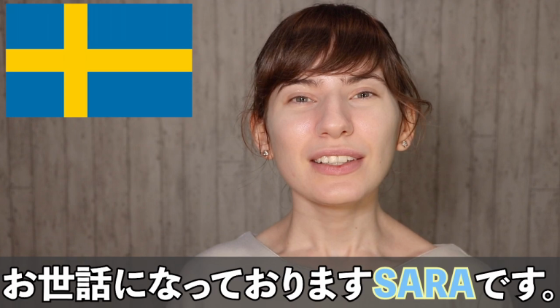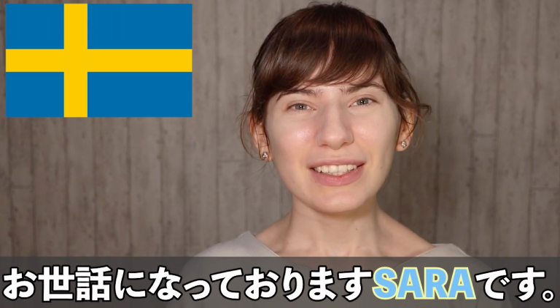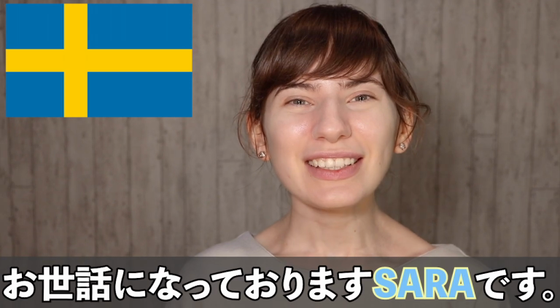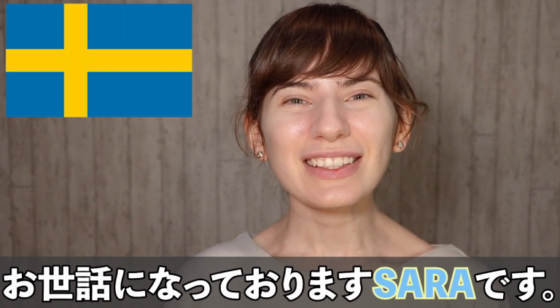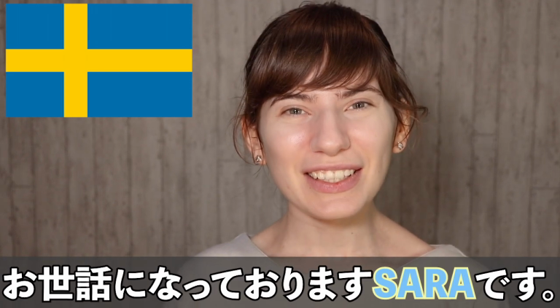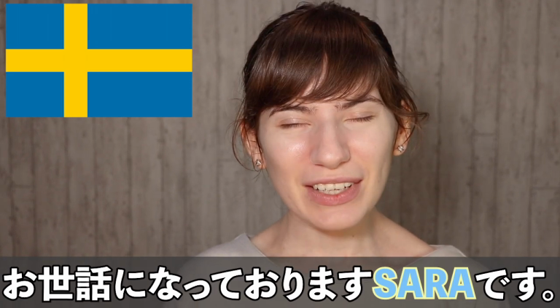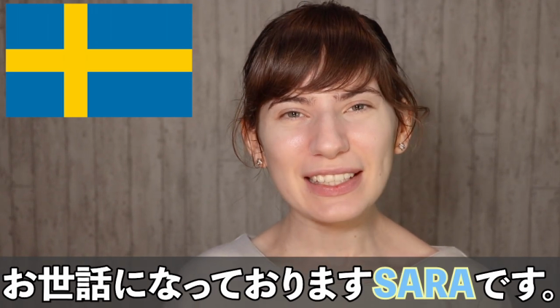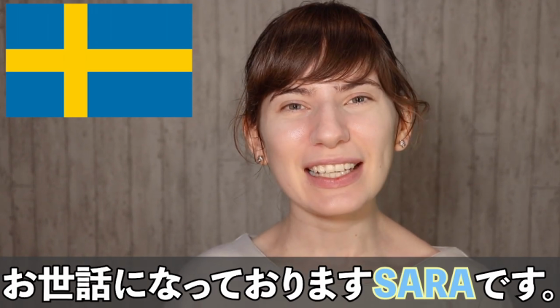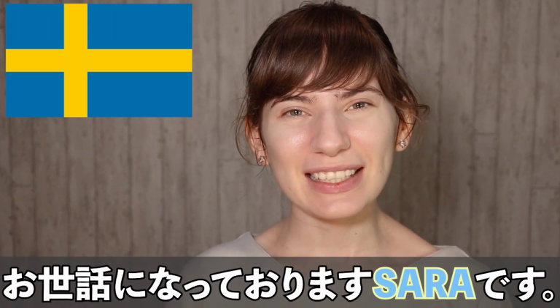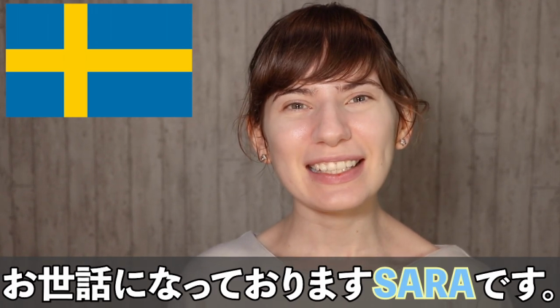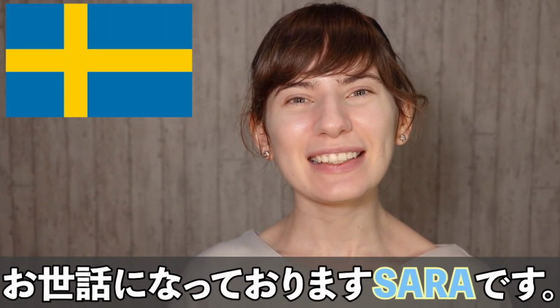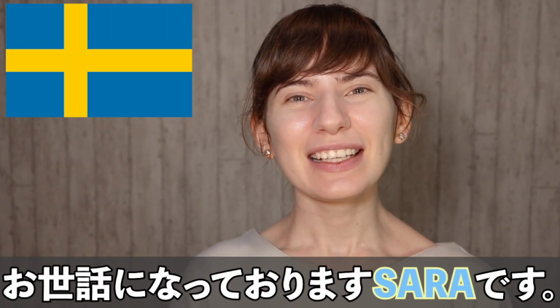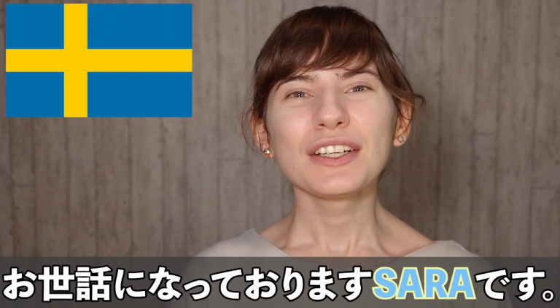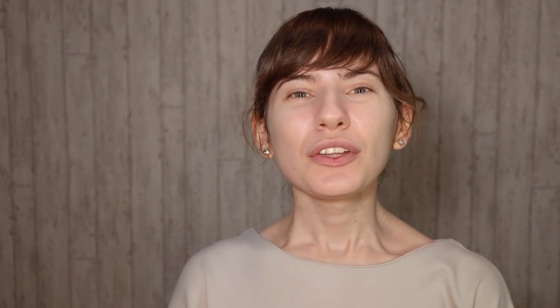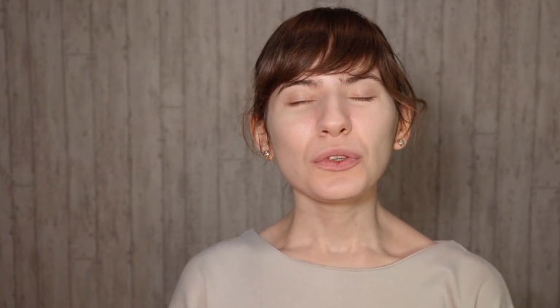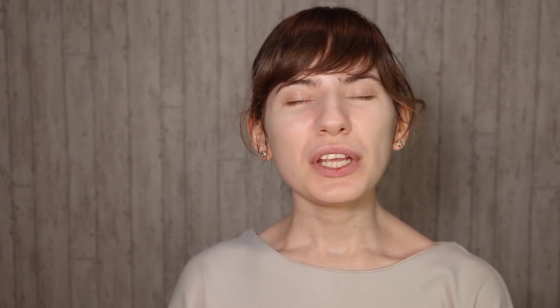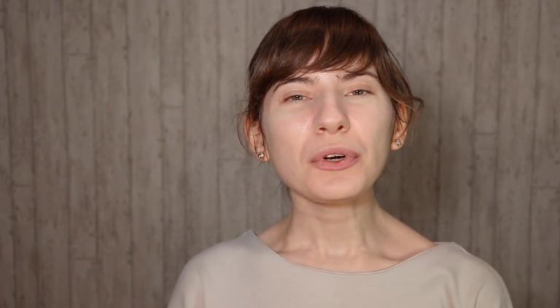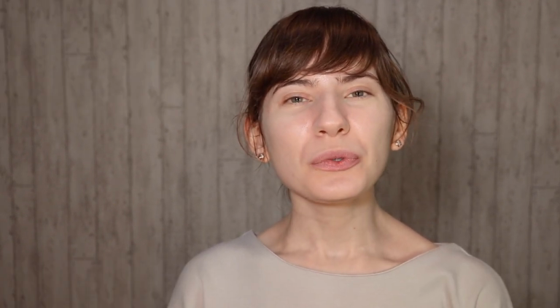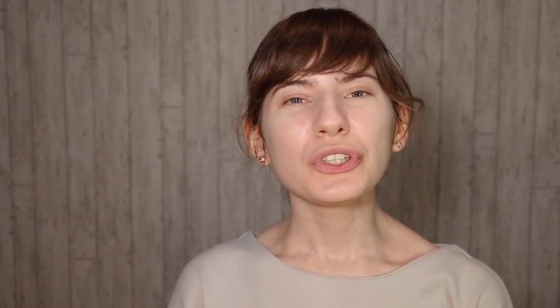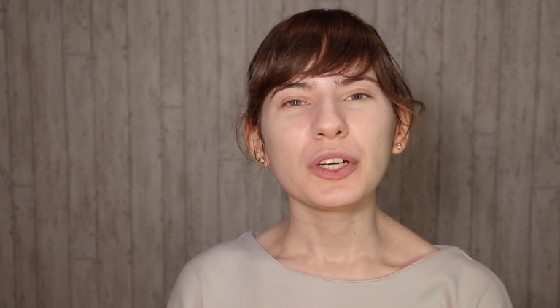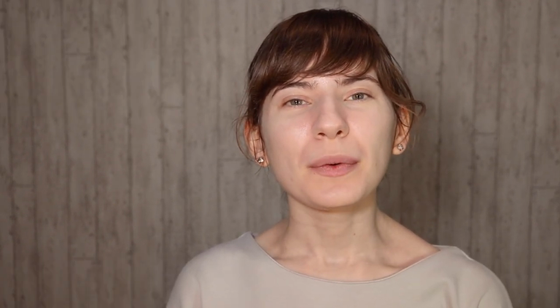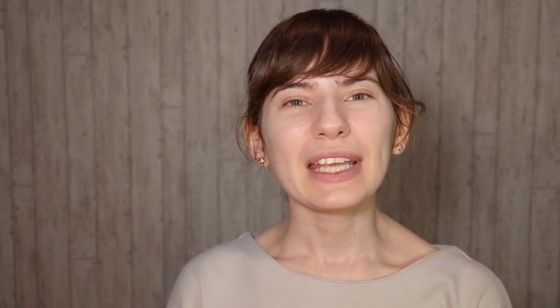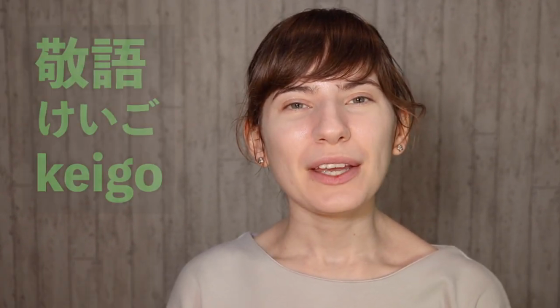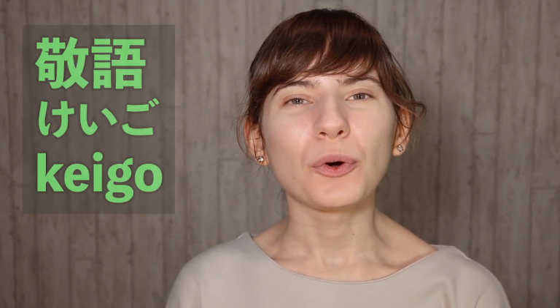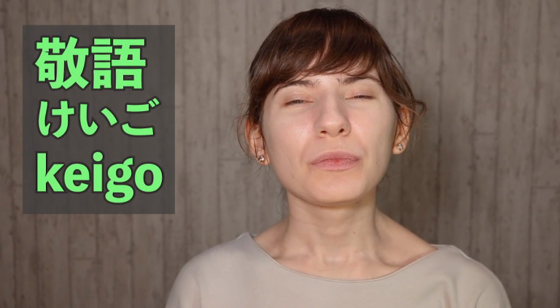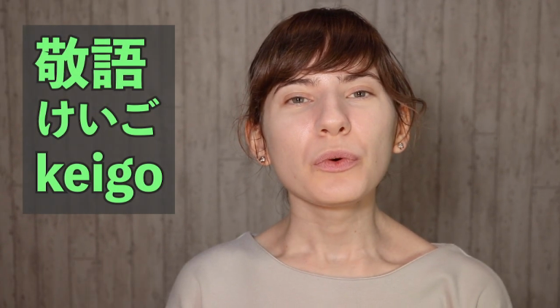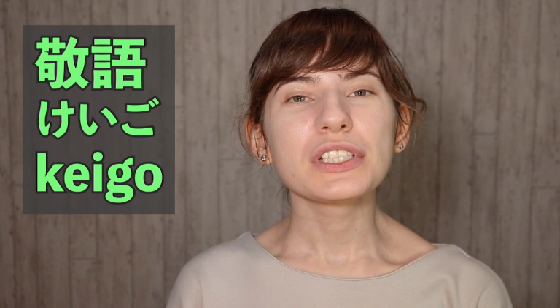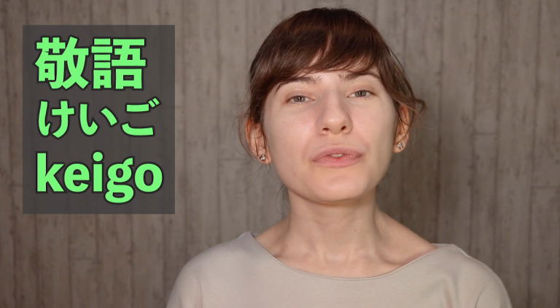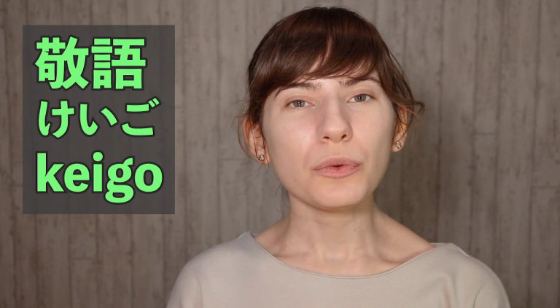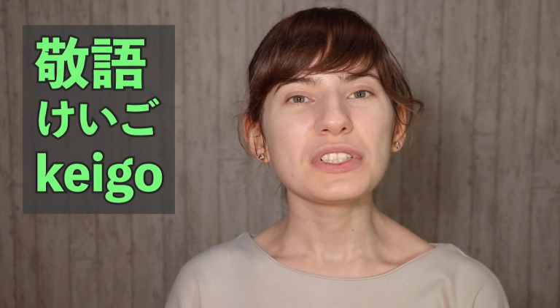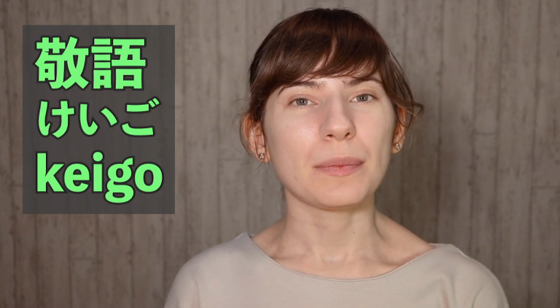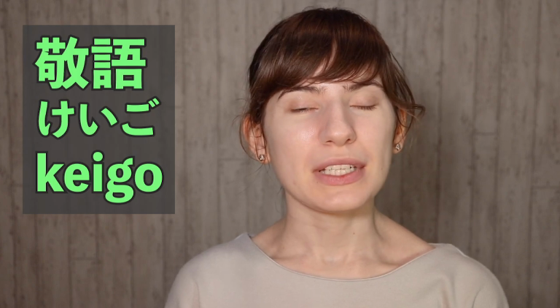Osewa ni nattorimasu! Sara desu! So today we're going to talk about keigo, which is formal Japanese.